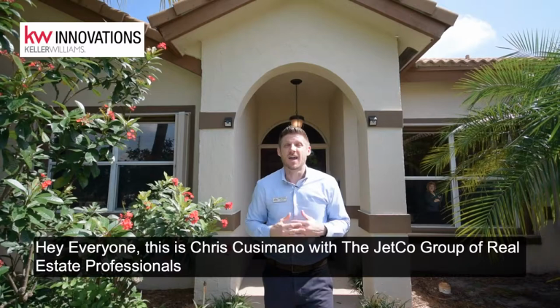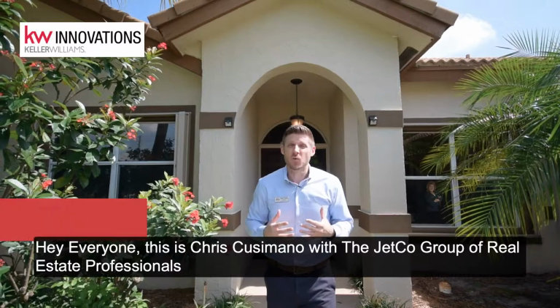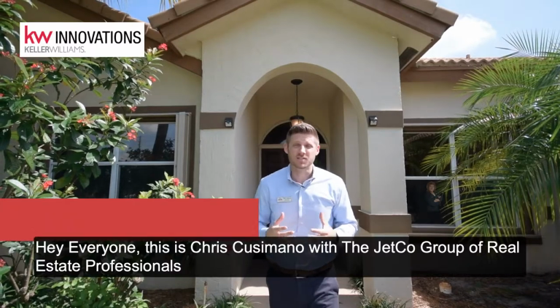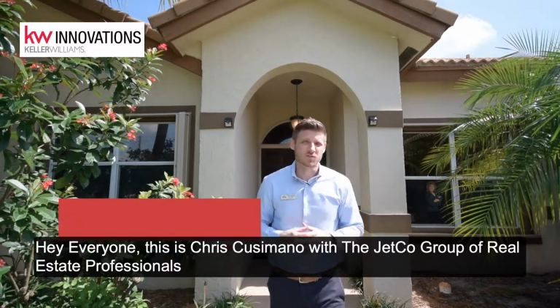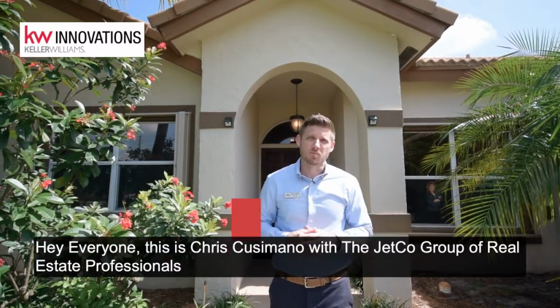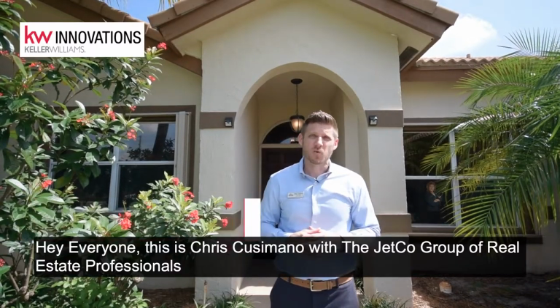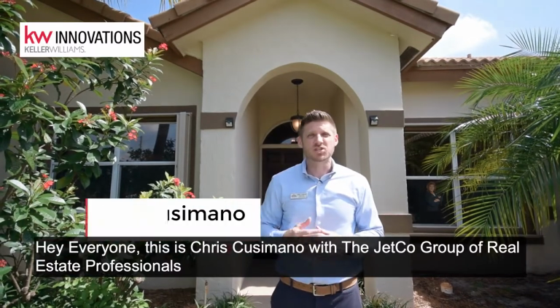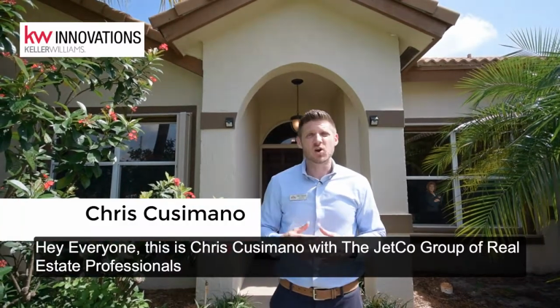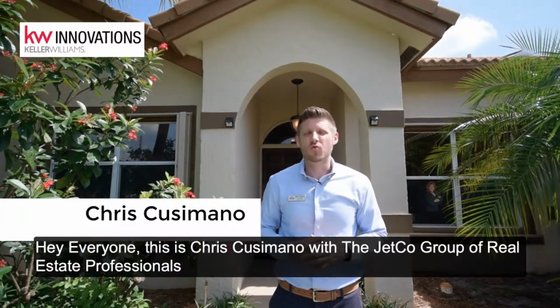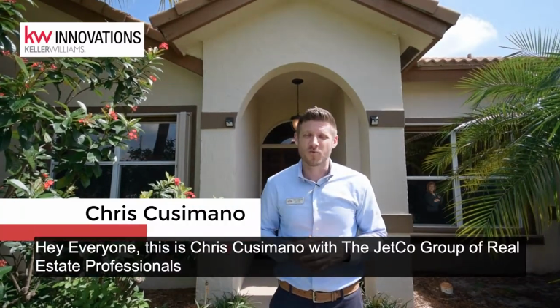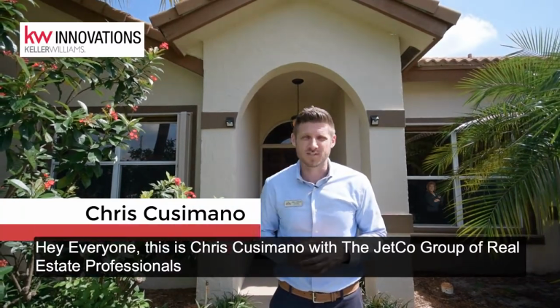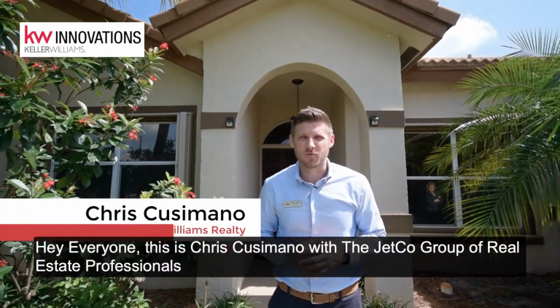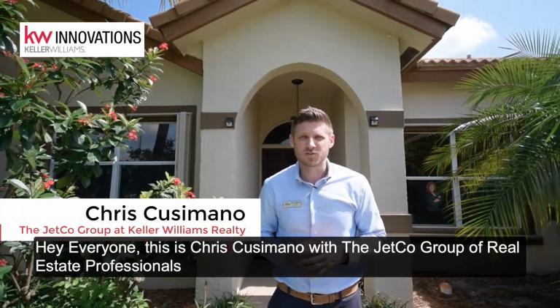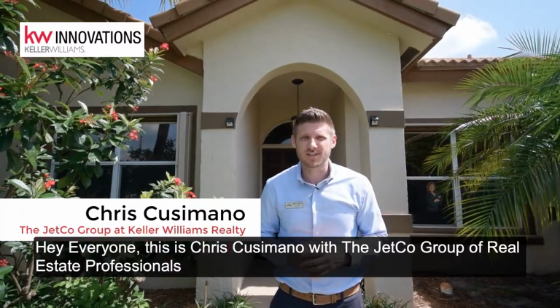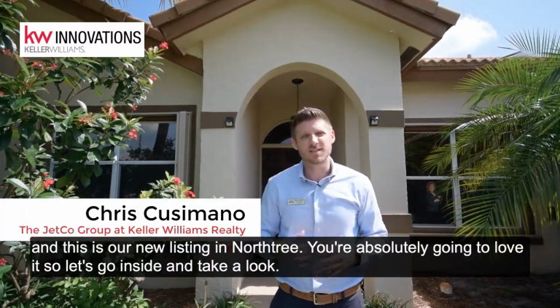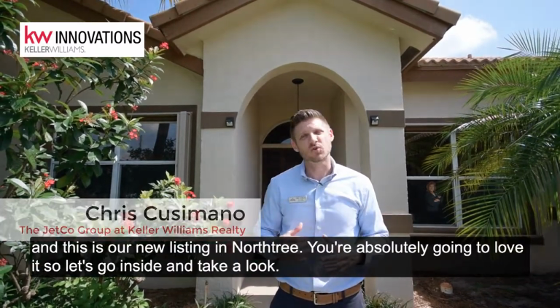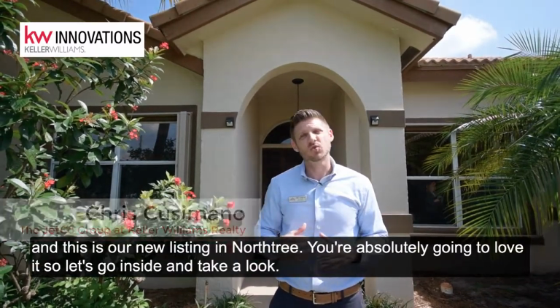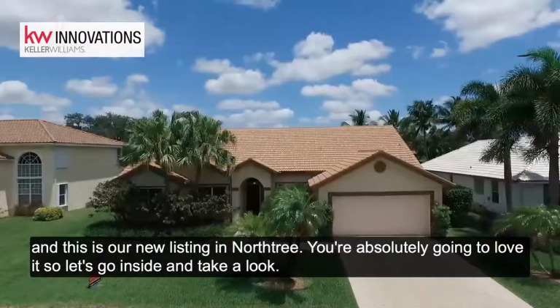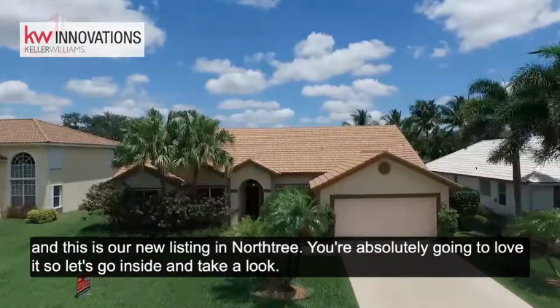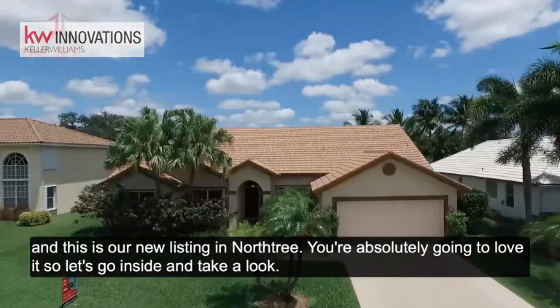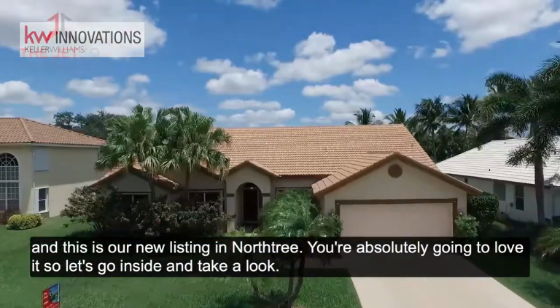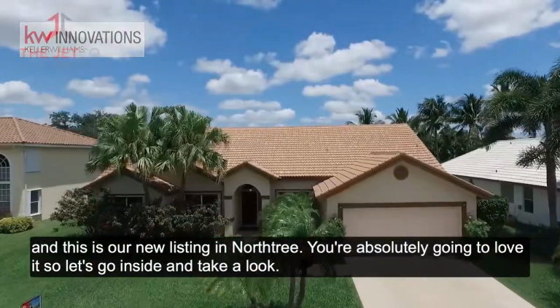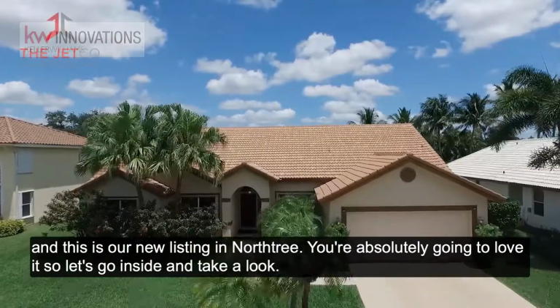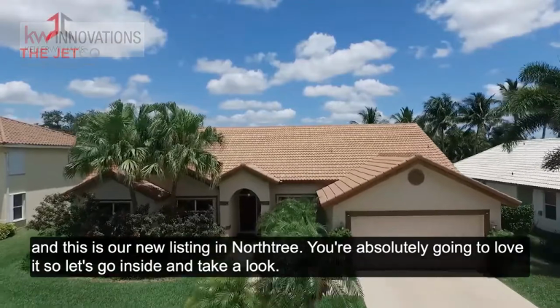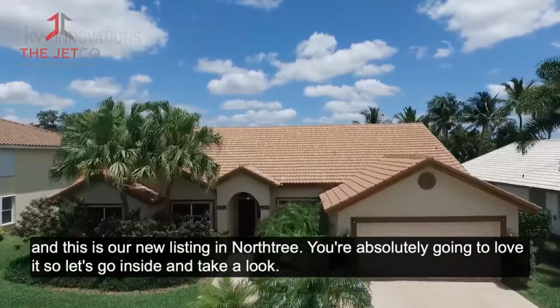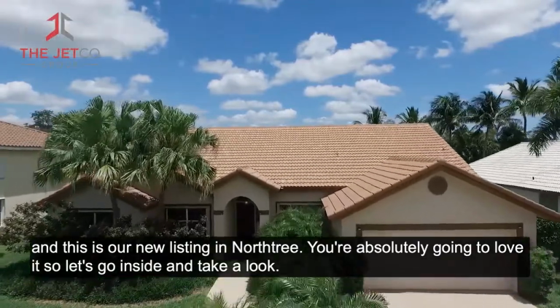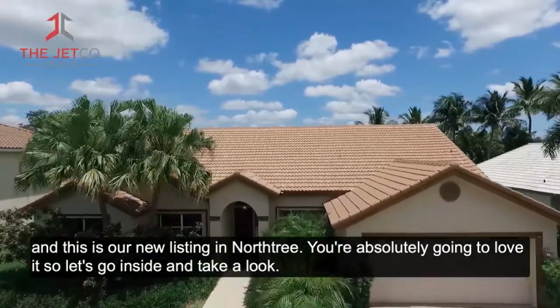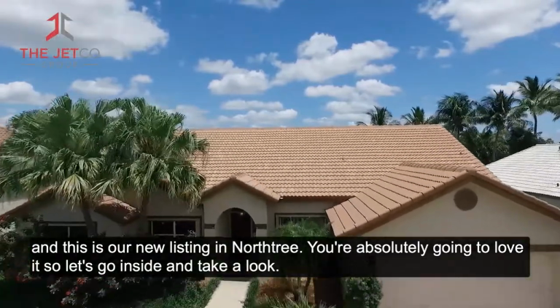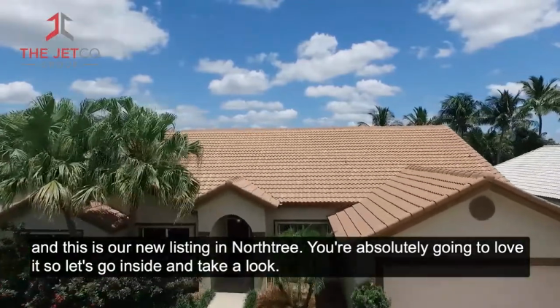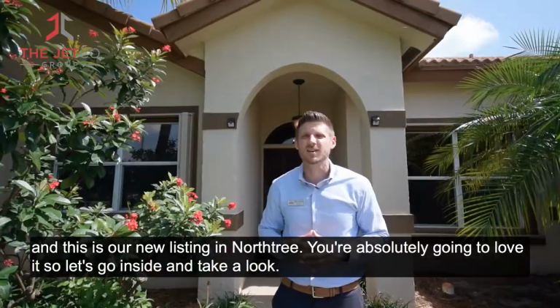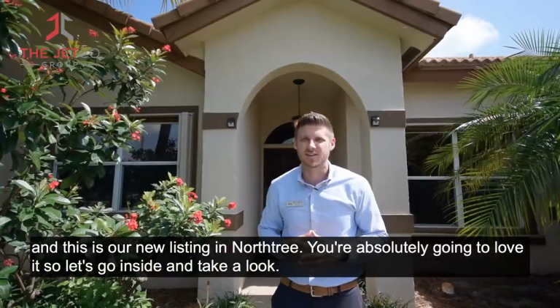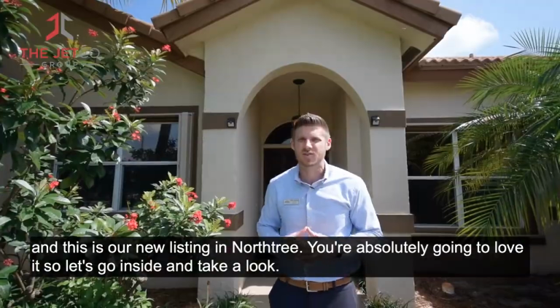Hey everyone, this is Chris Cusimano with the JETCO Group of Real Estate Professionals, and this is our new listing in North Tree. You're absolutely going to love it, so let's go inside and take a look.